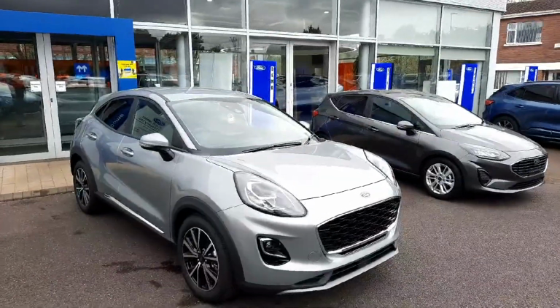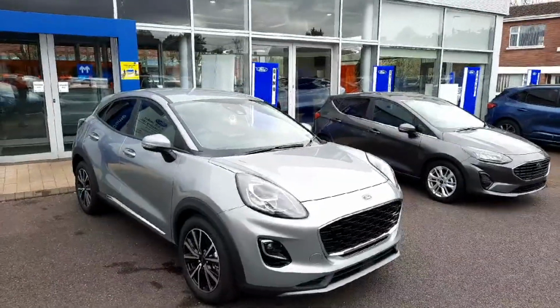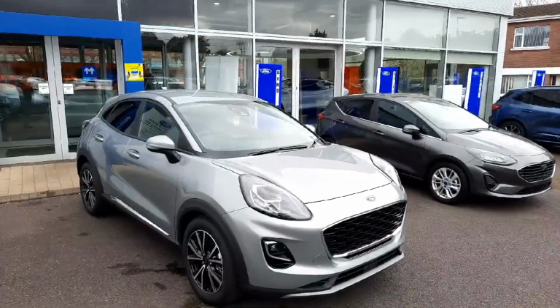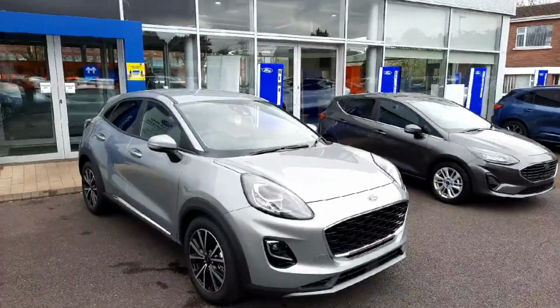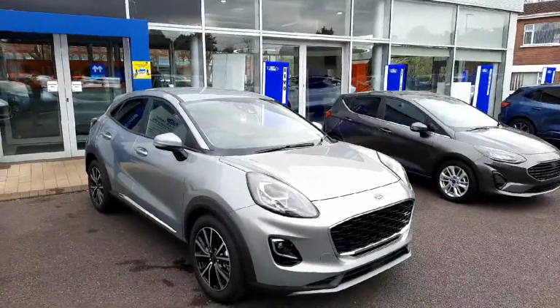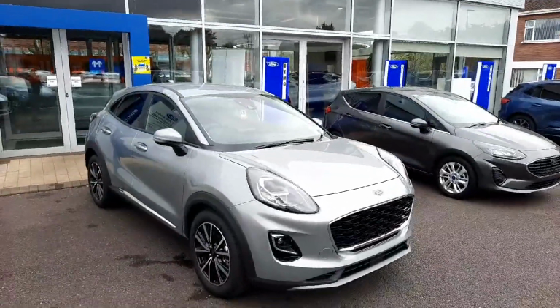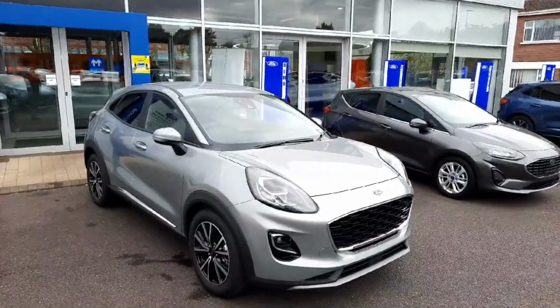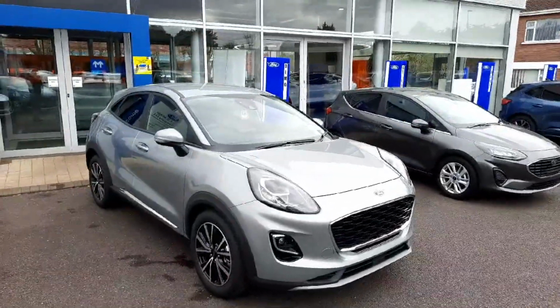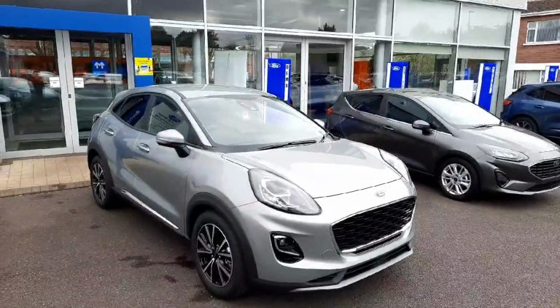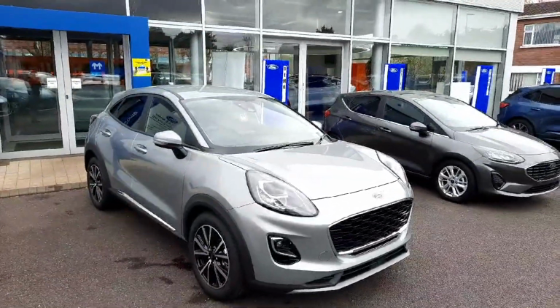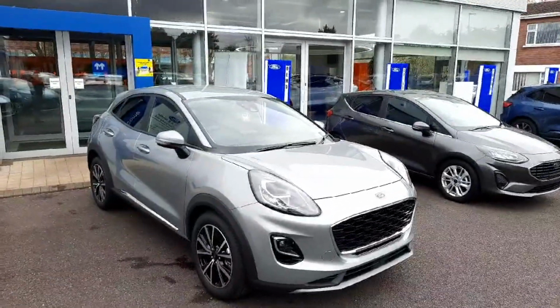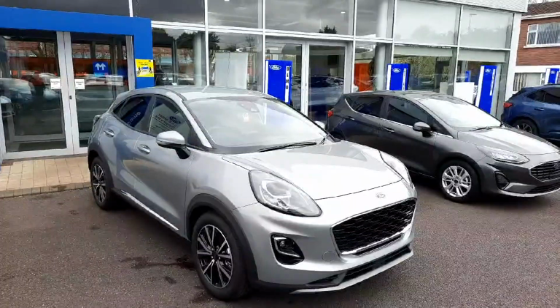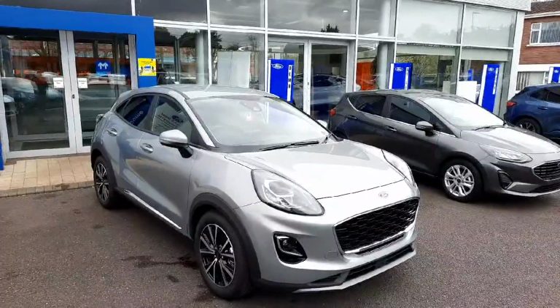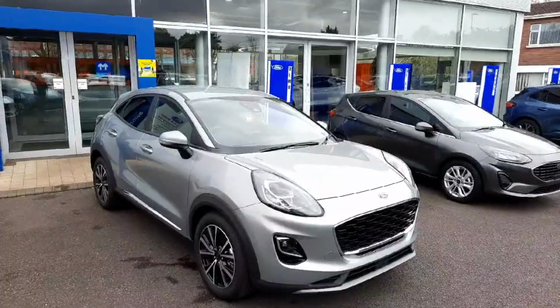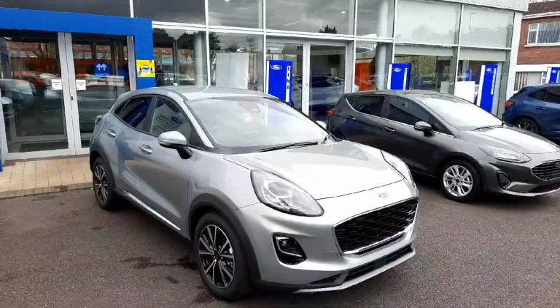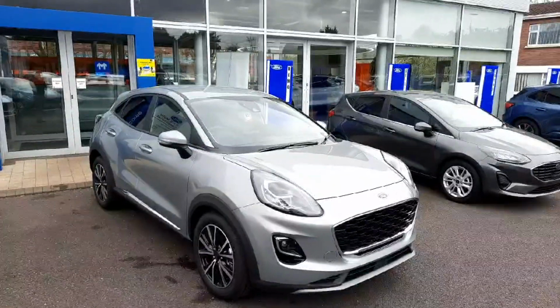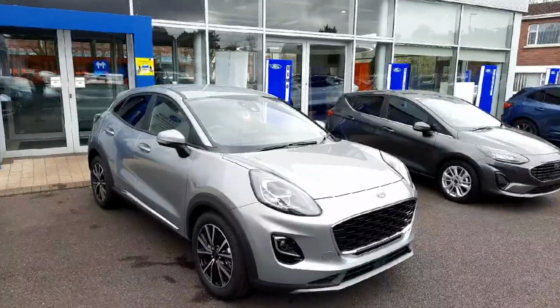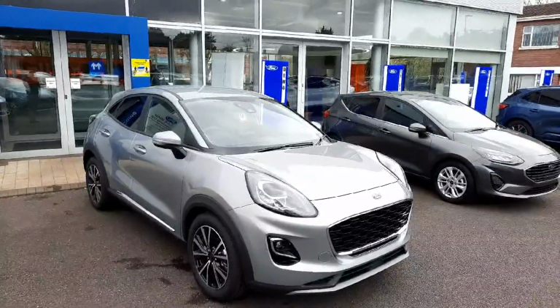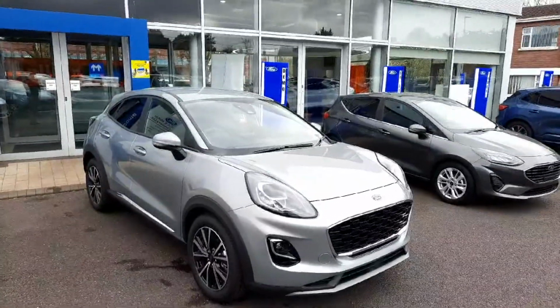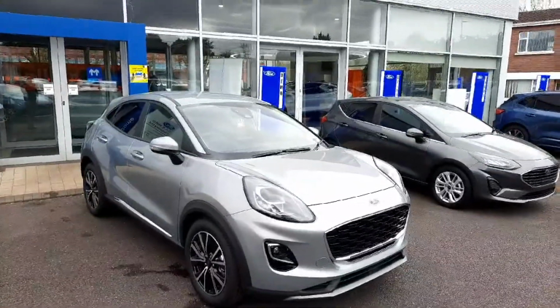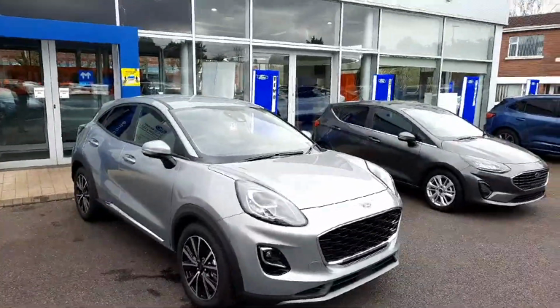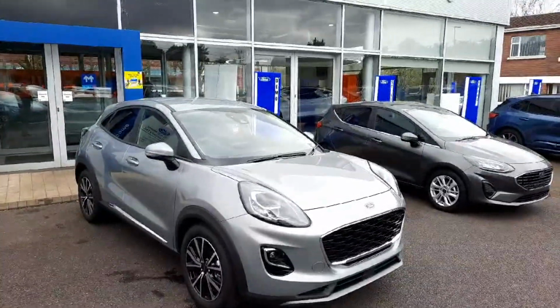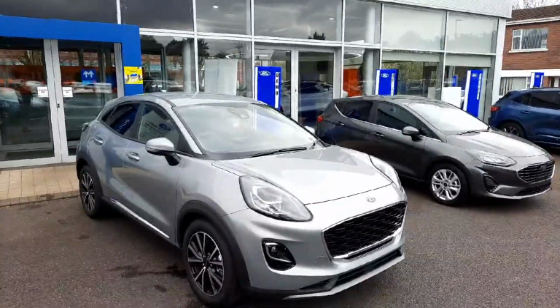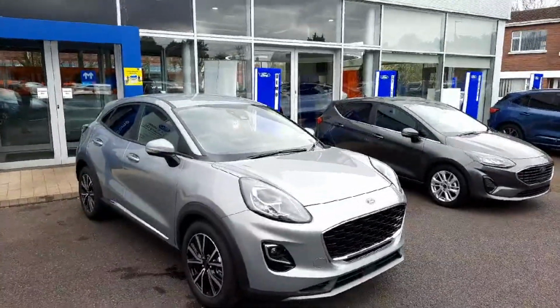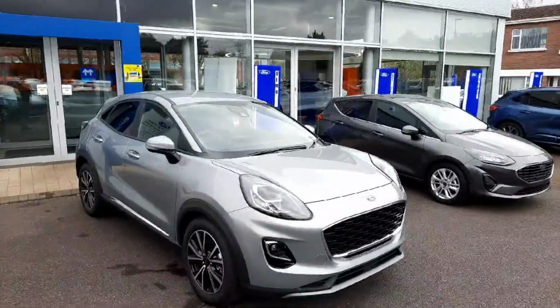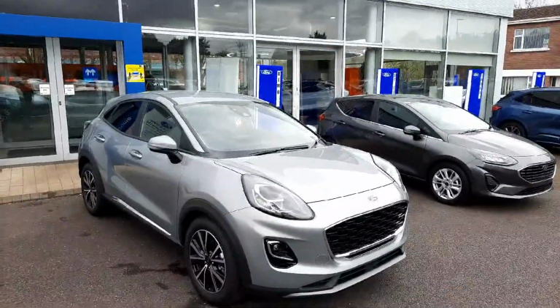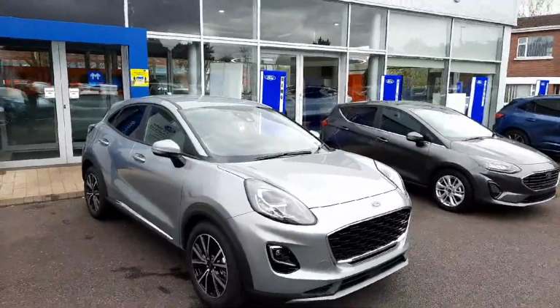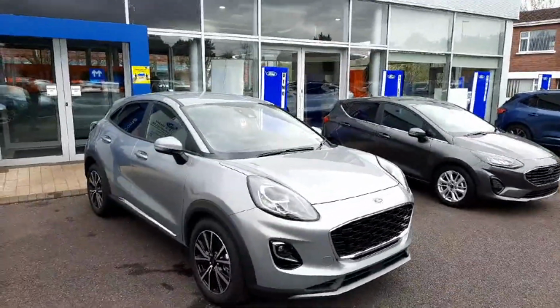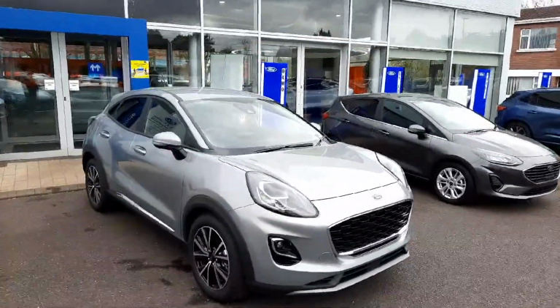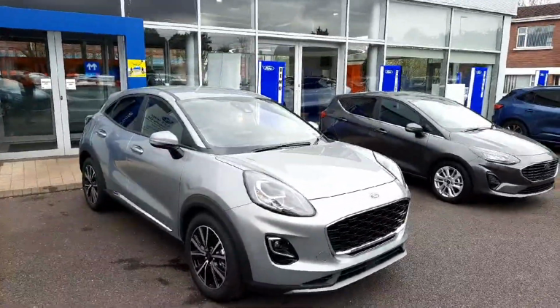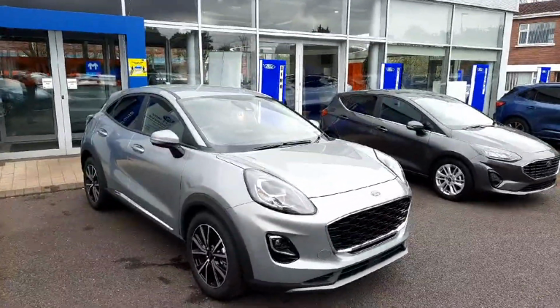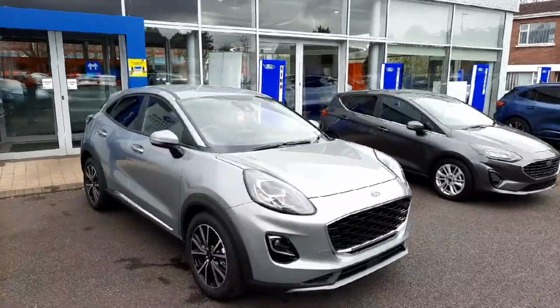If you'd like to learn more about this car, call us on 021 429 0600 or visit us at www.joeduffy.com. Thank you for viewing.